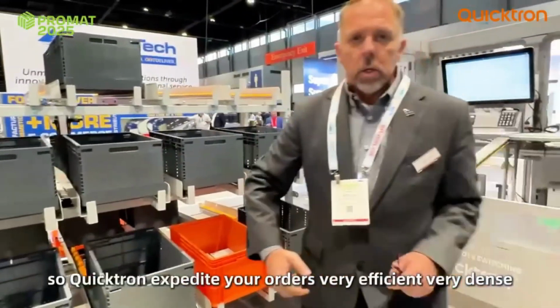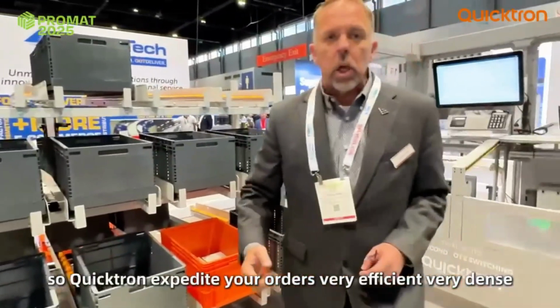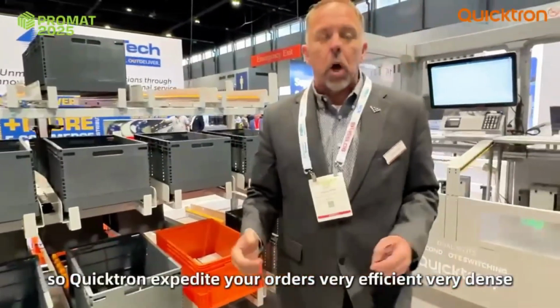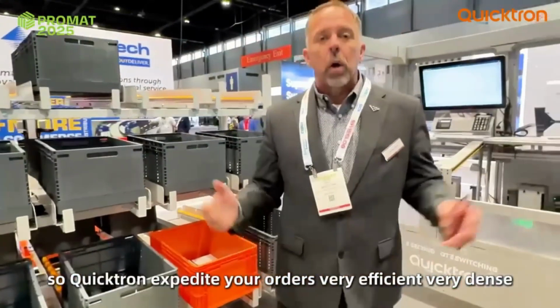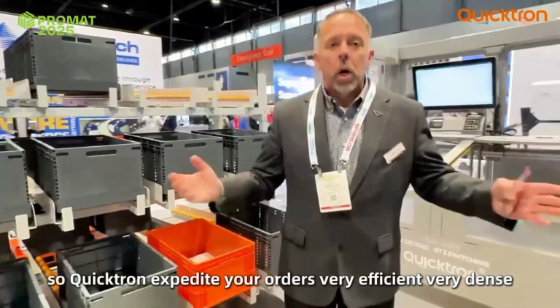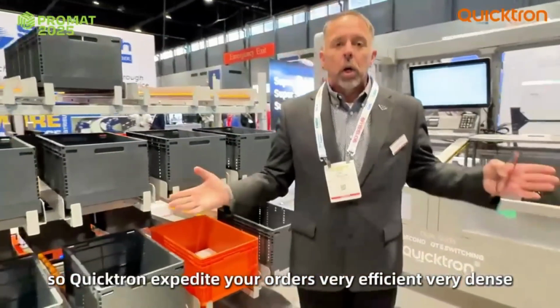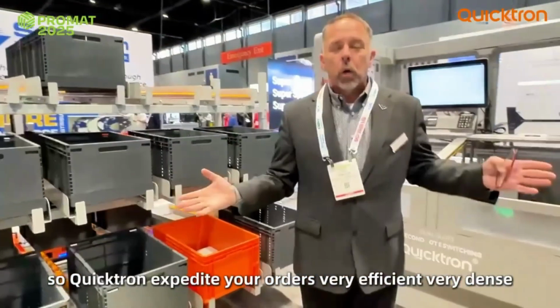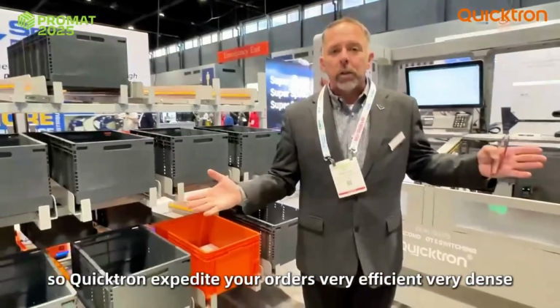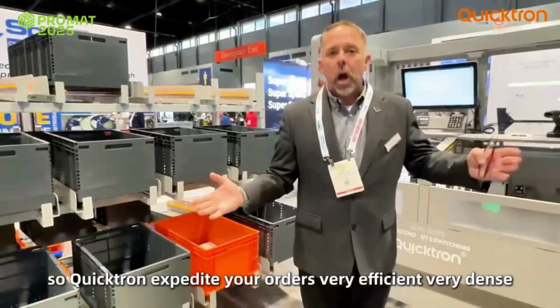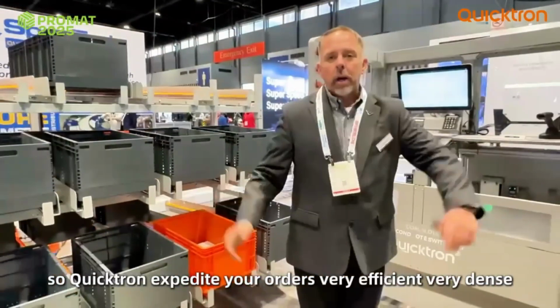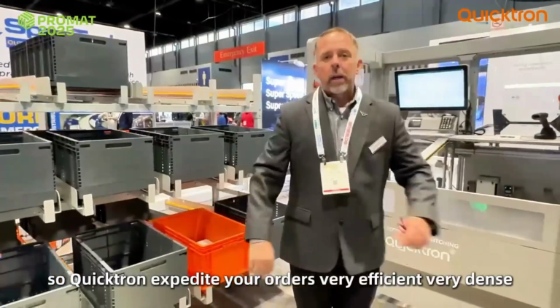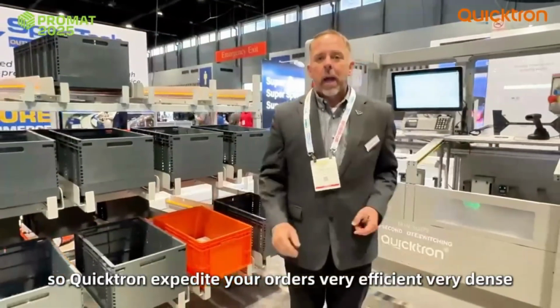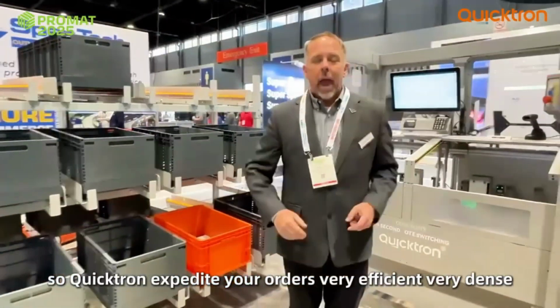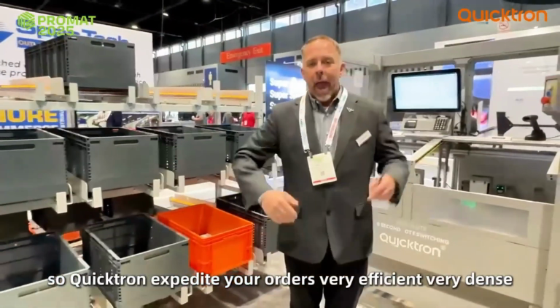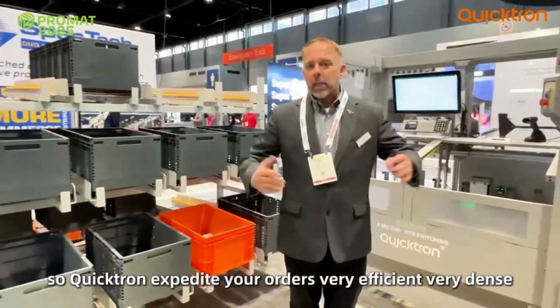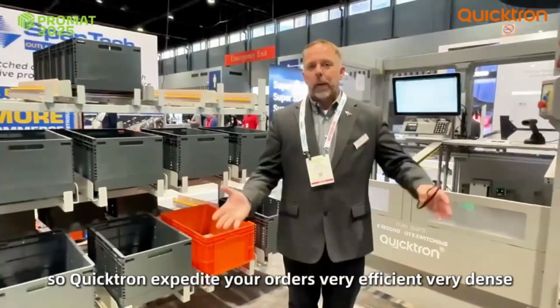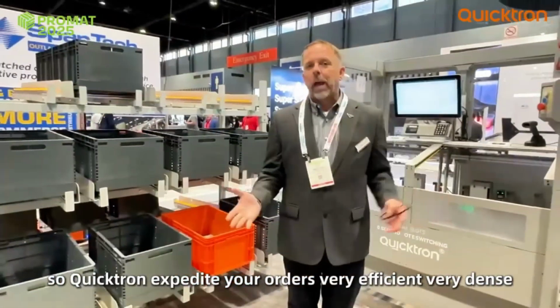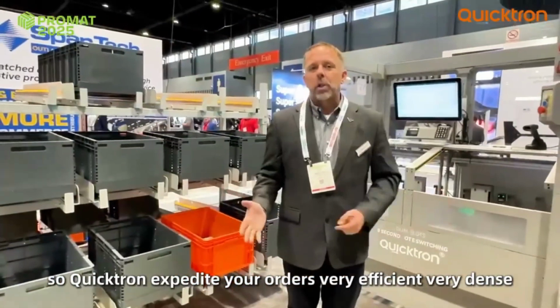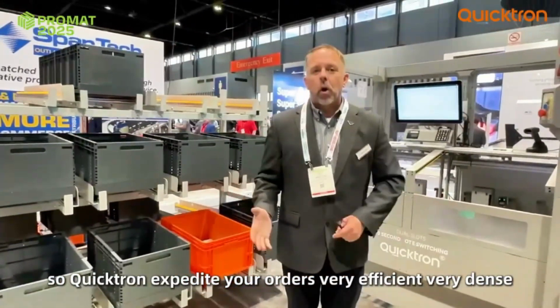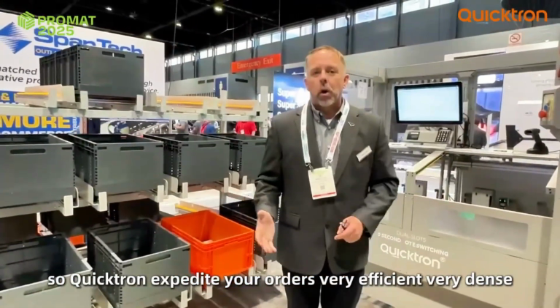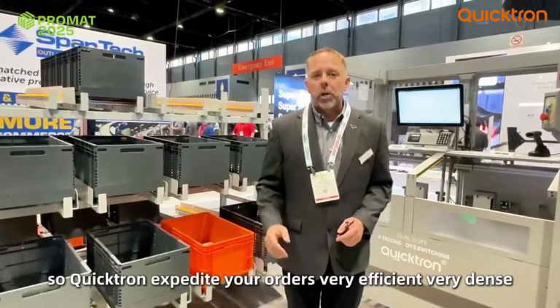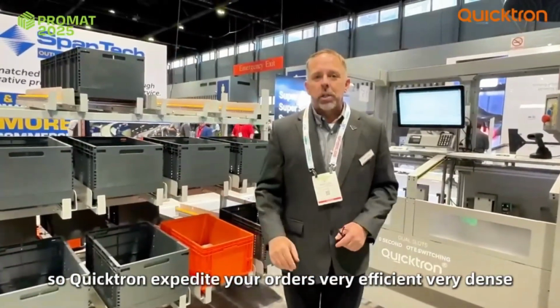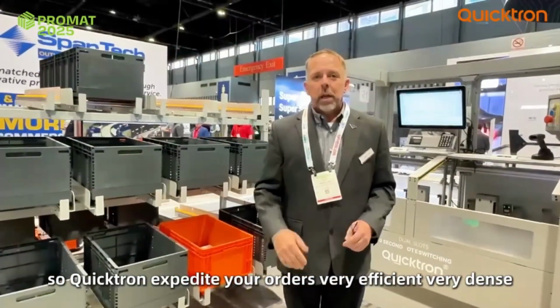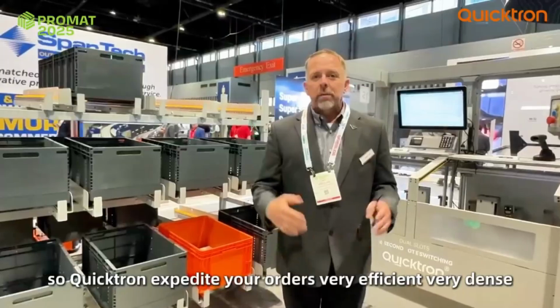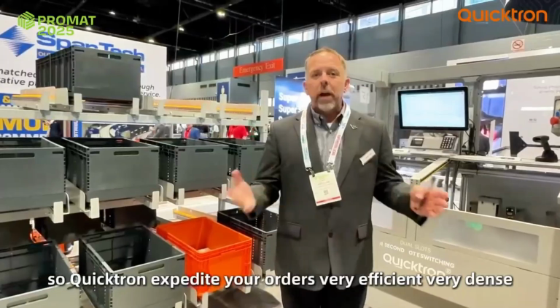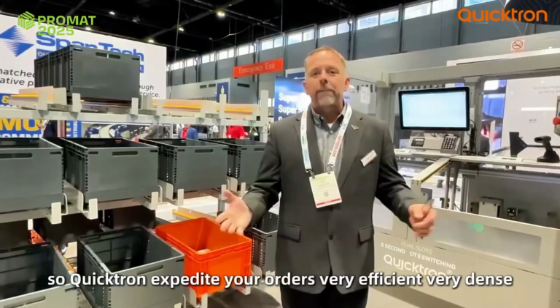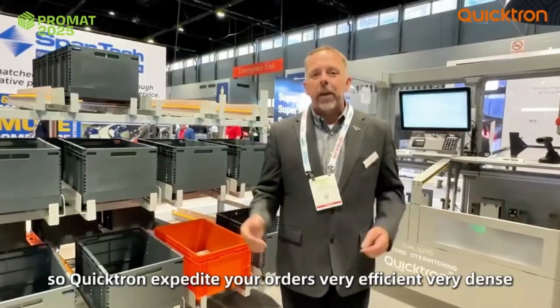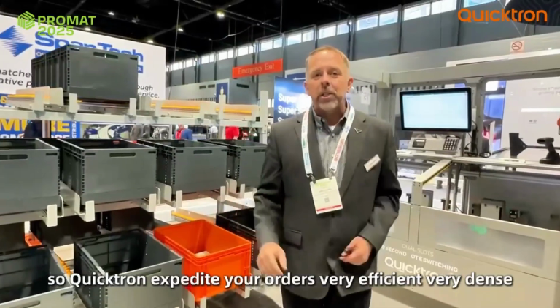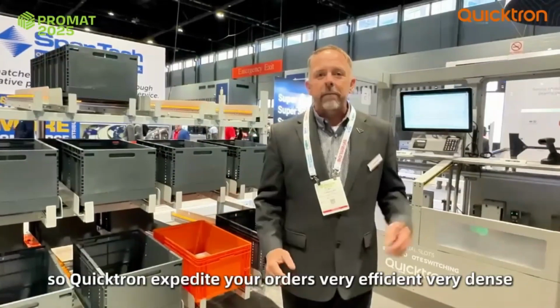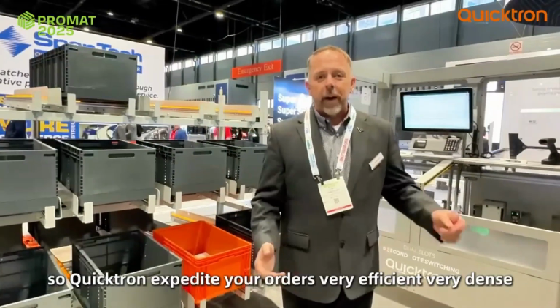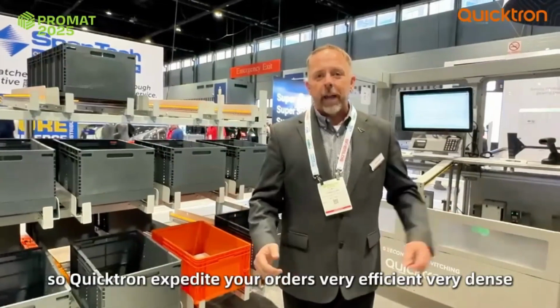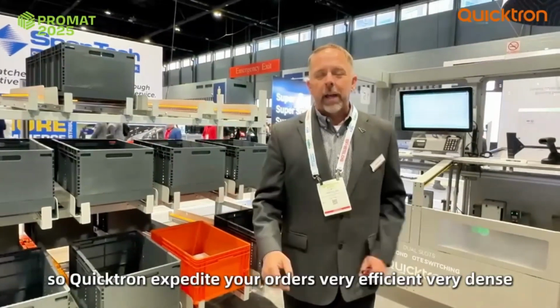QuikTron can expedite your orders. It's very efficient, very dense.